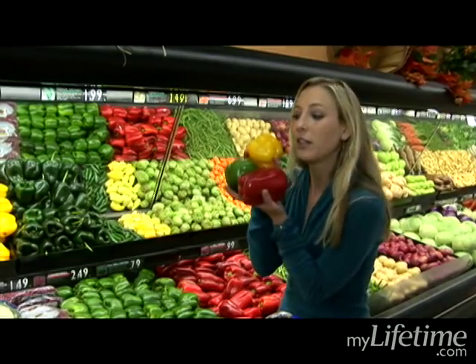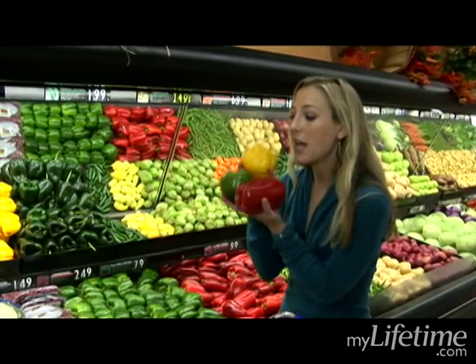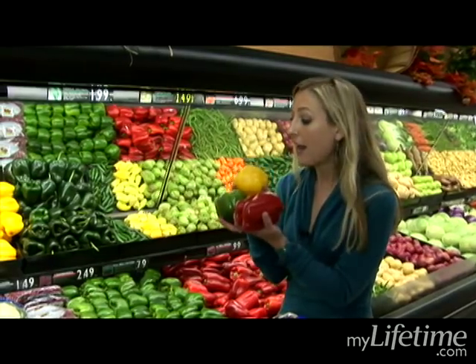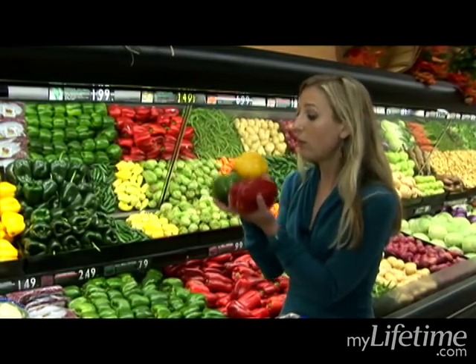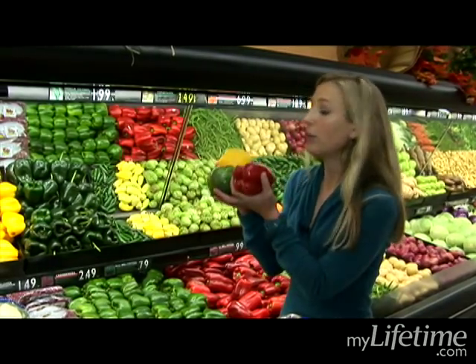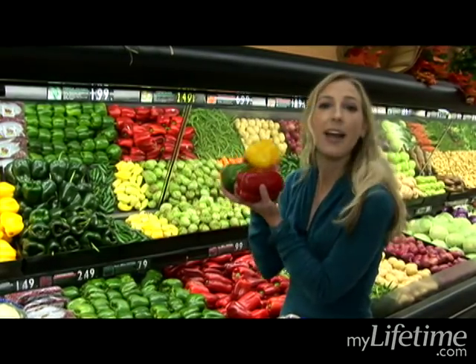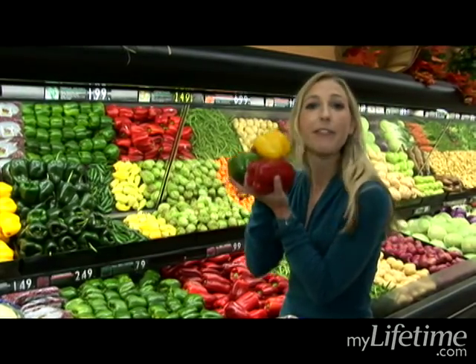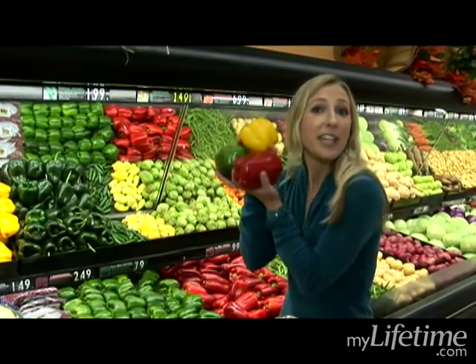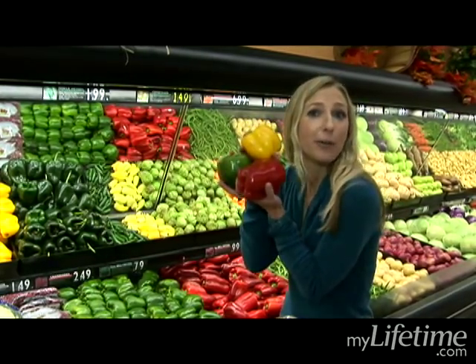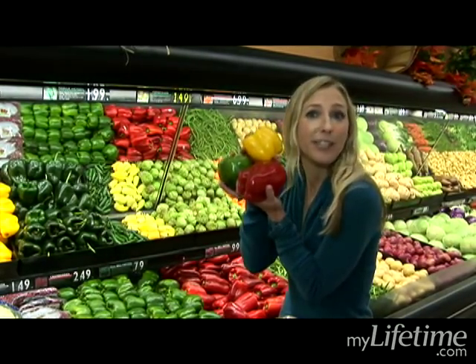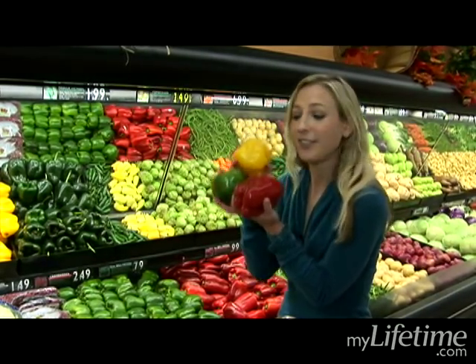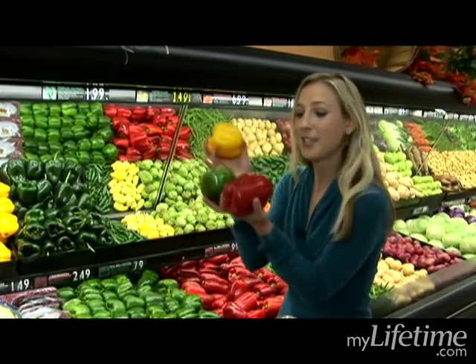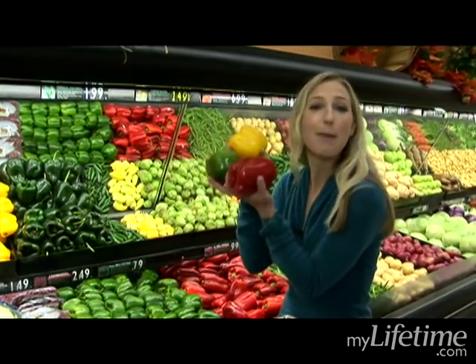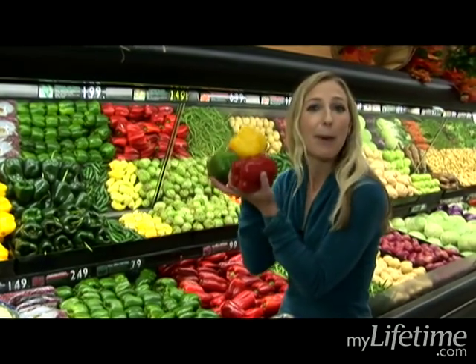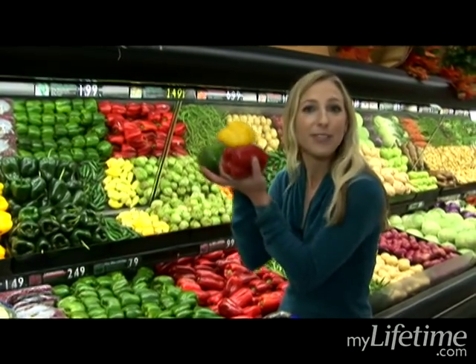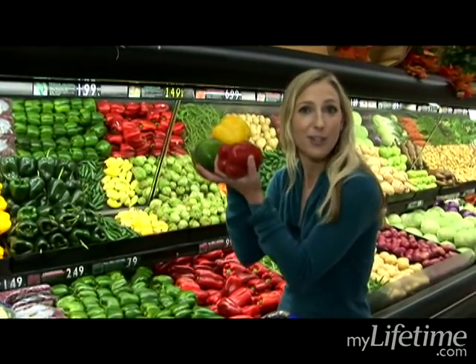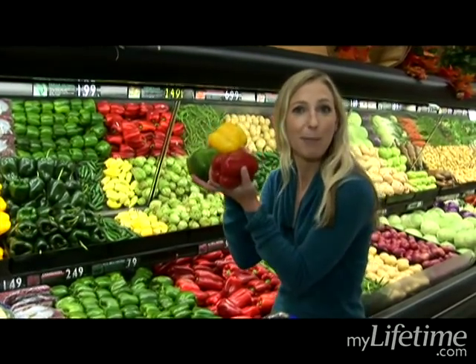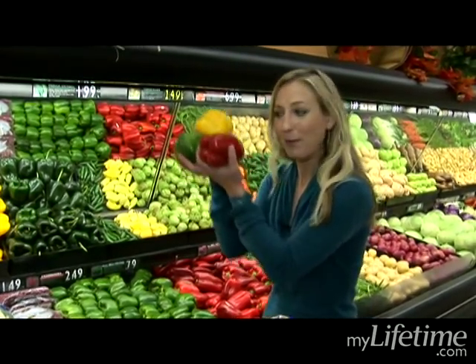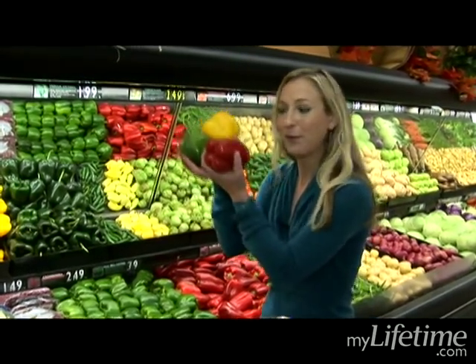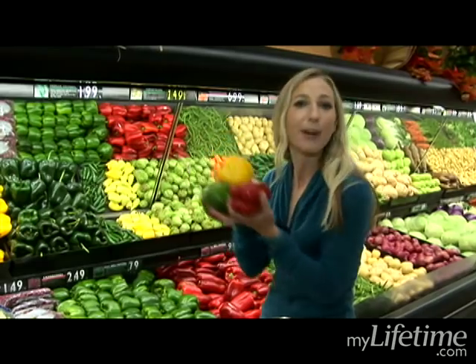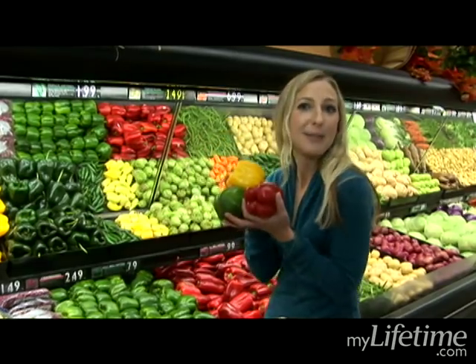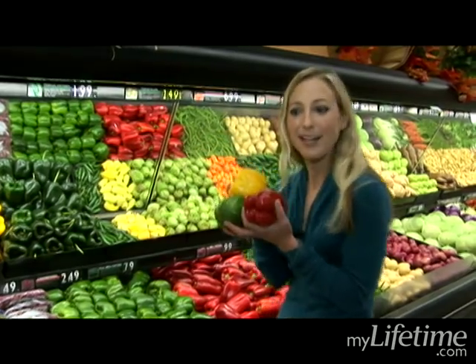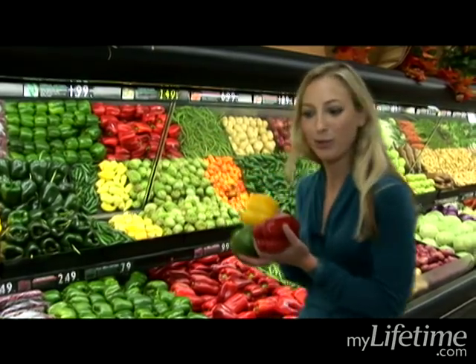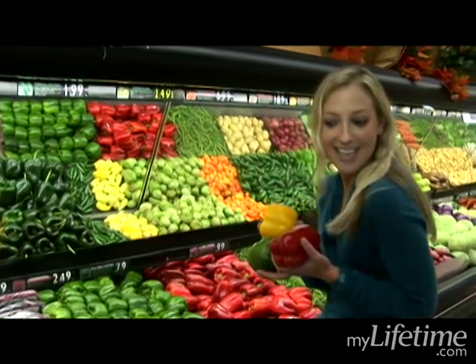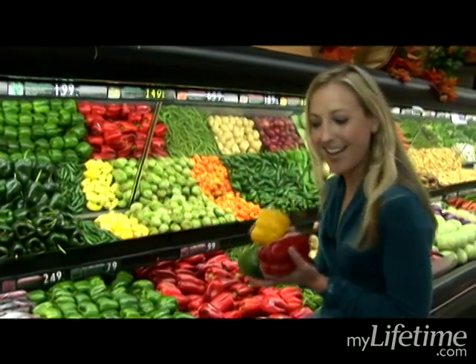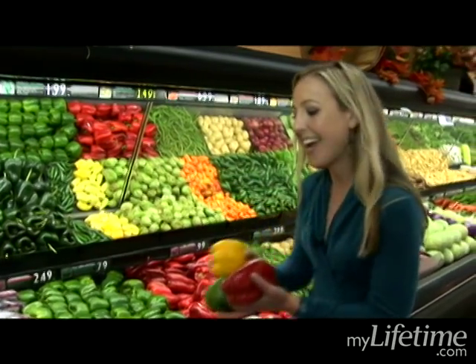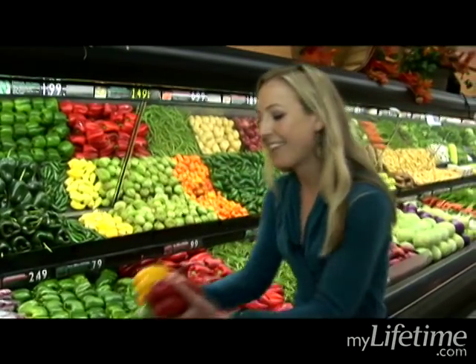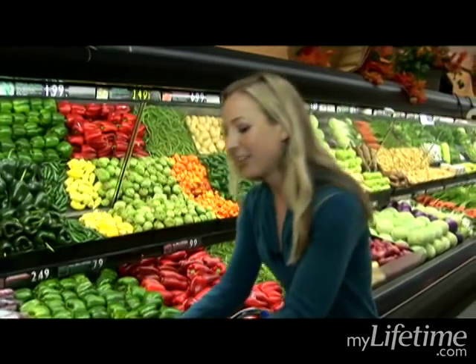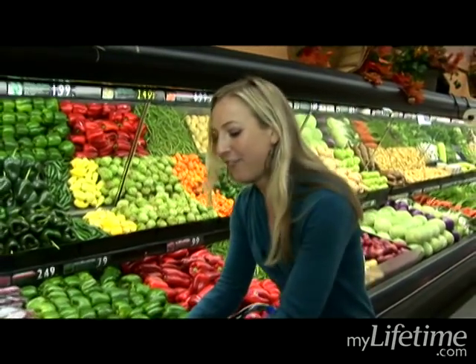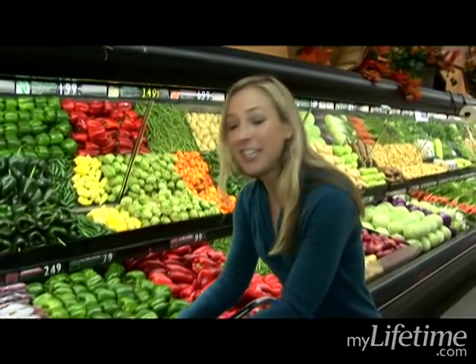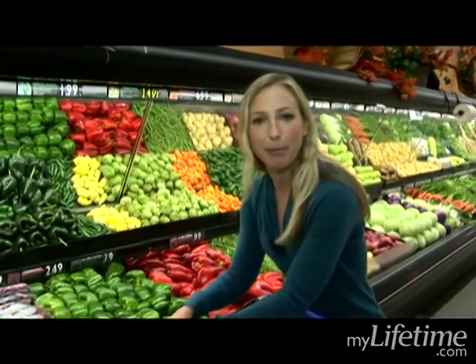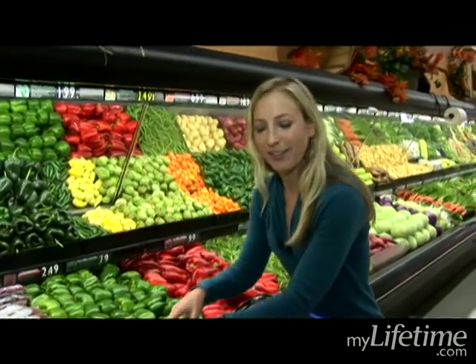Look at this — I have a fajita right here. These are all my peppers I'll chop up and put right in my tortilla and have a little fajita party.